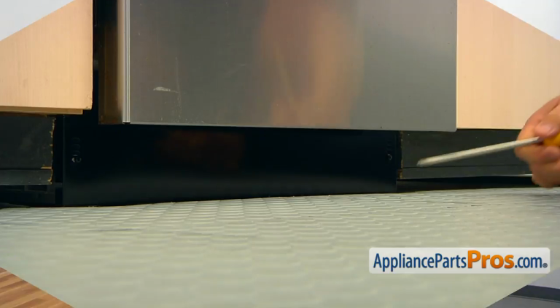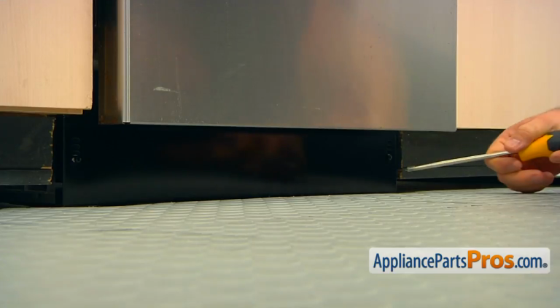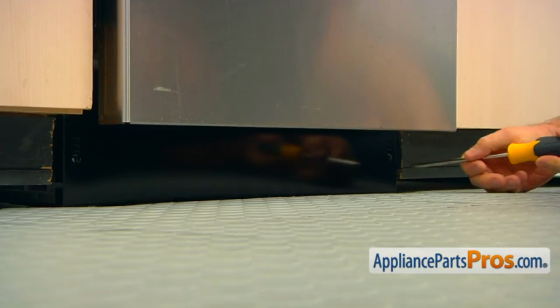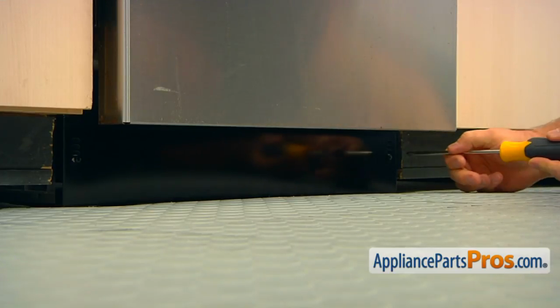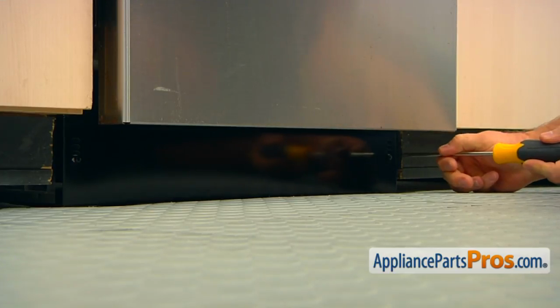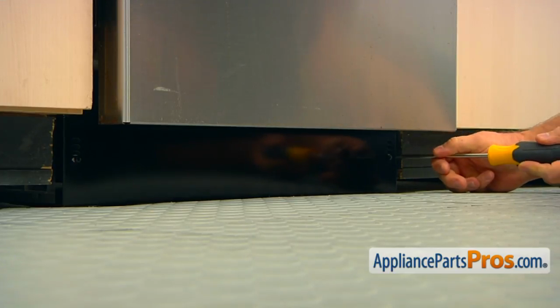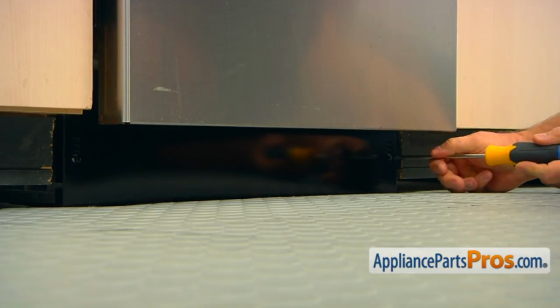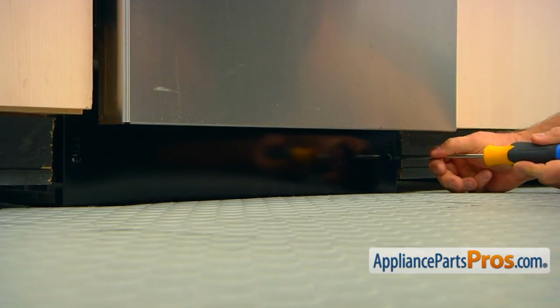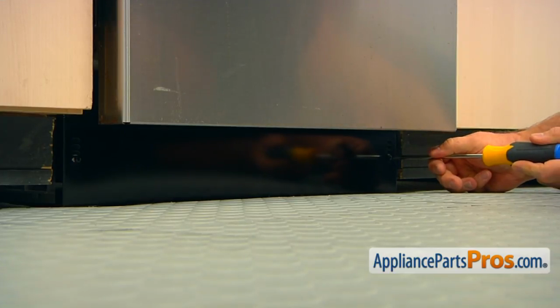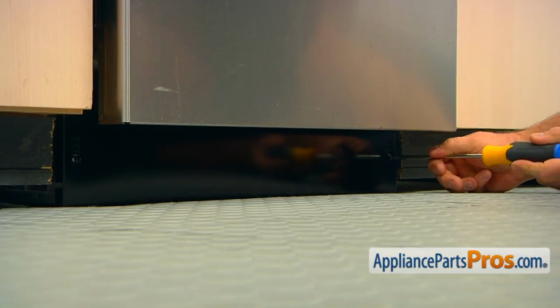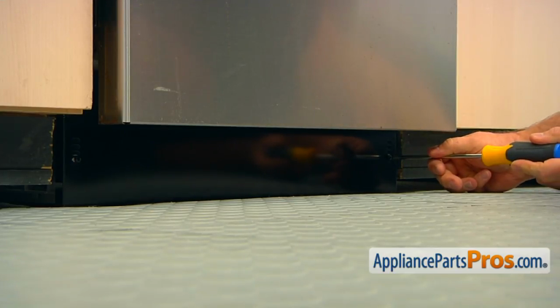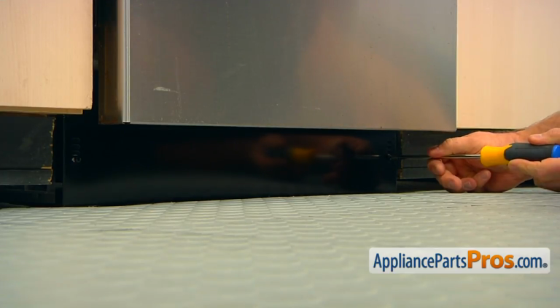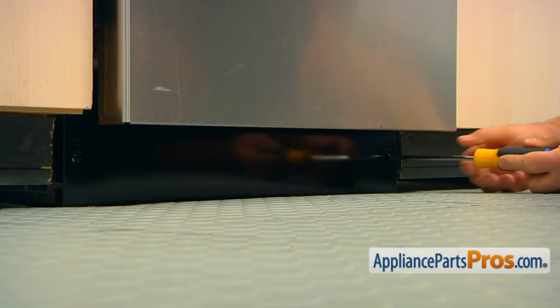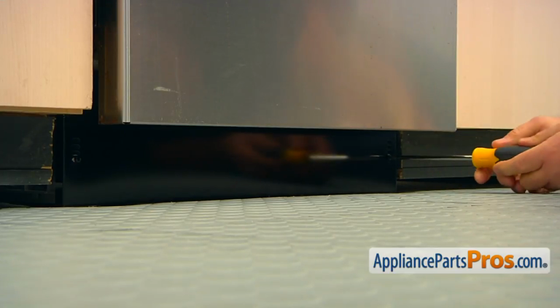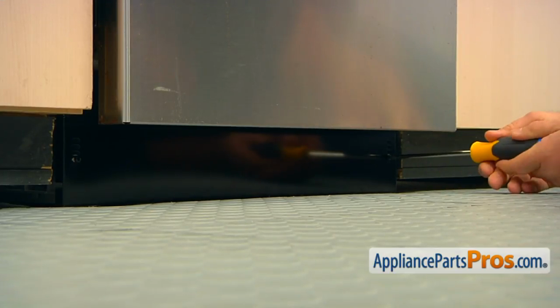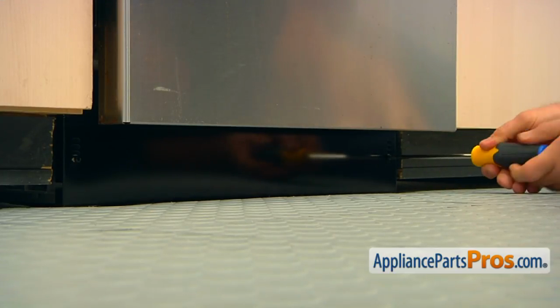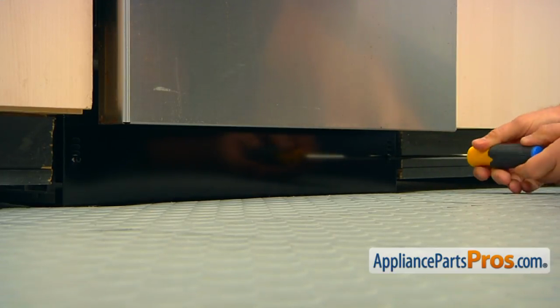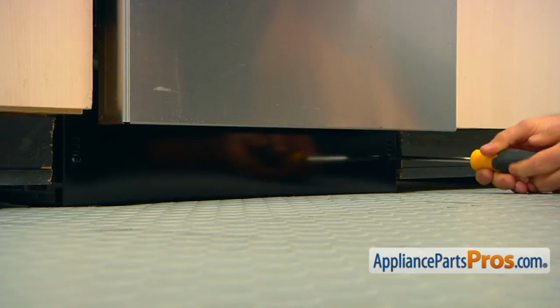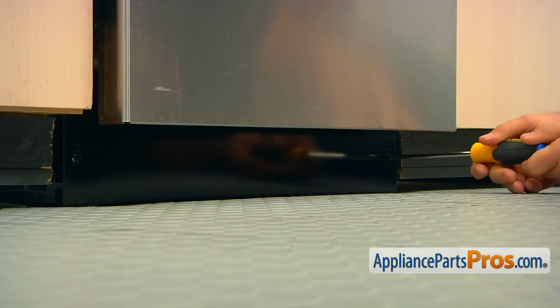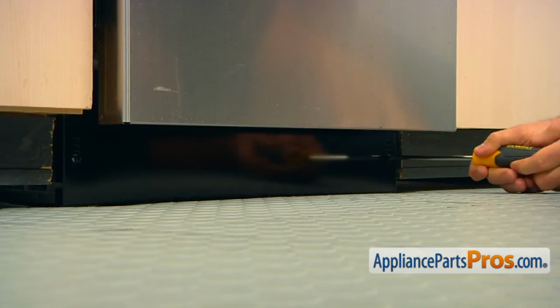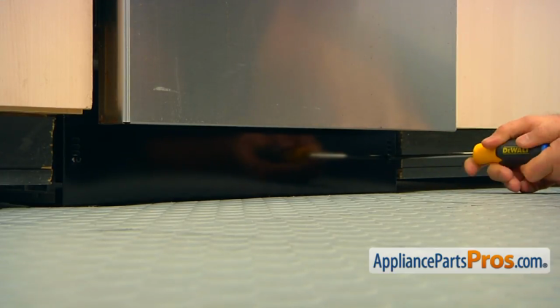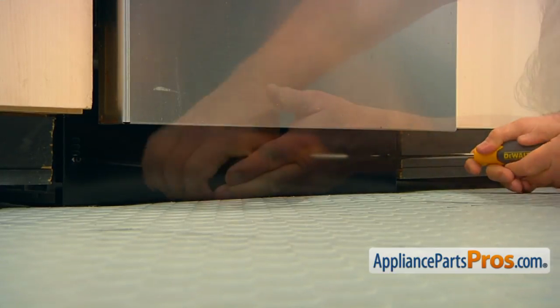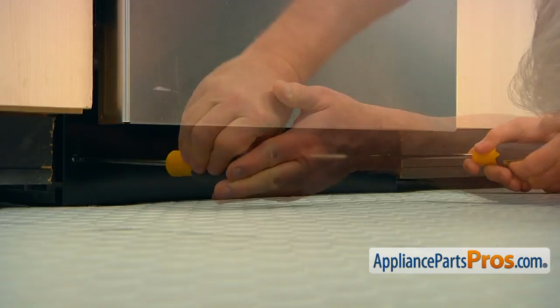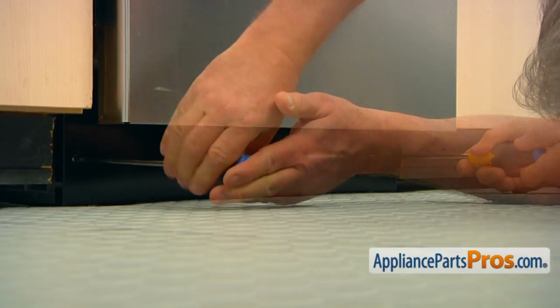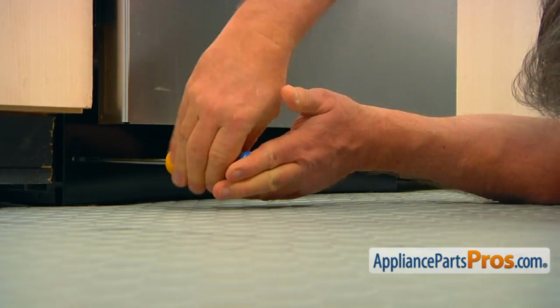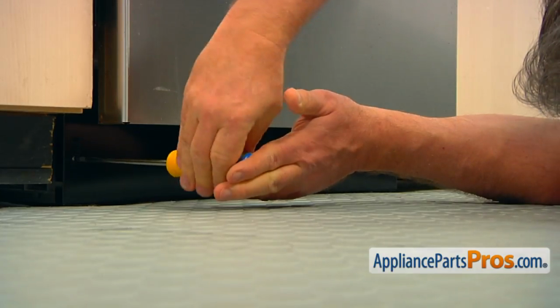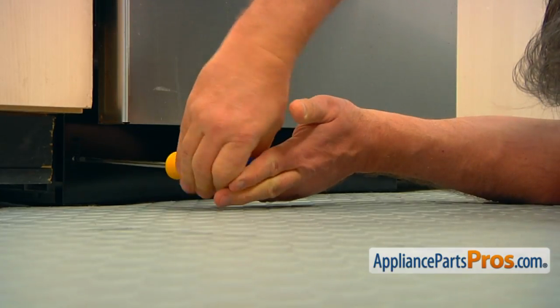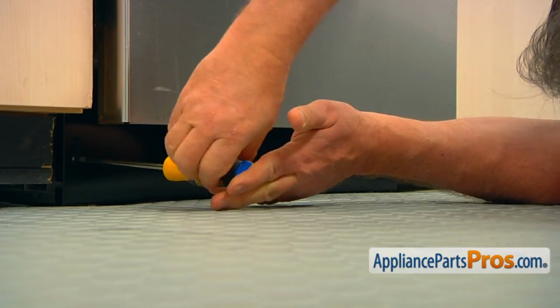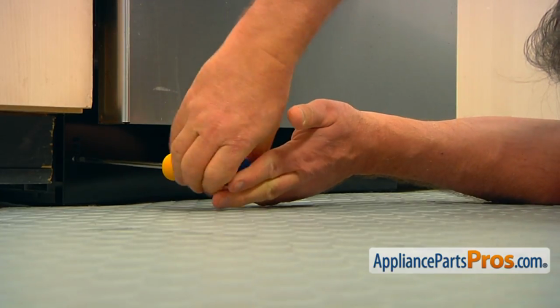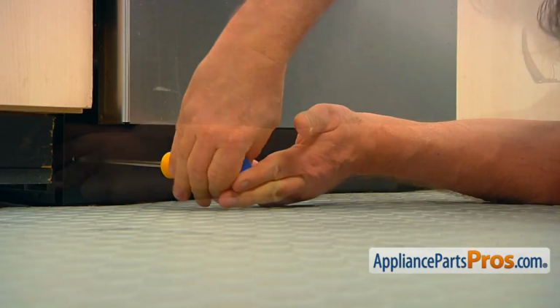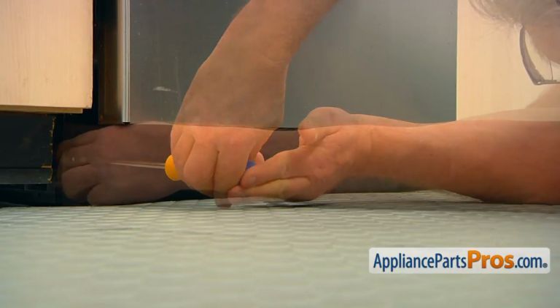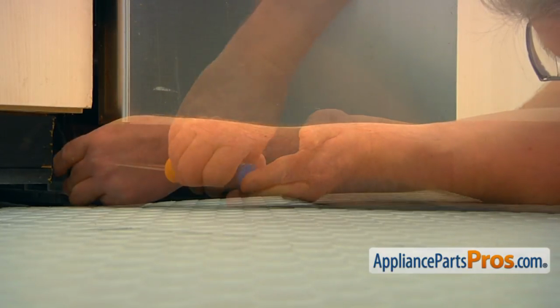Using the Phillips screwdriver, take the two screws on the sides of the access panel out. Remove the access panel.